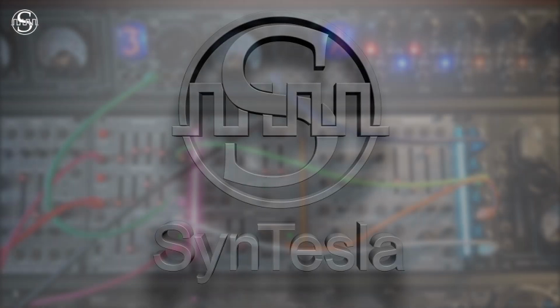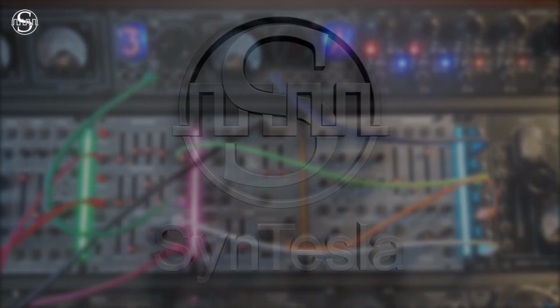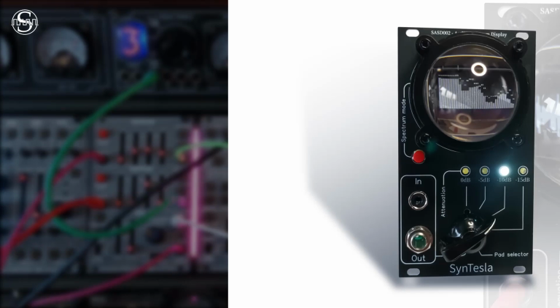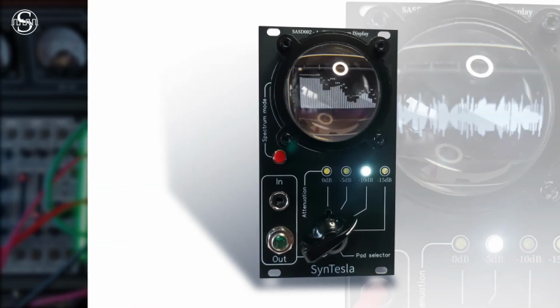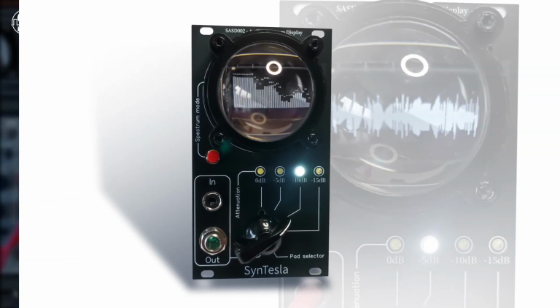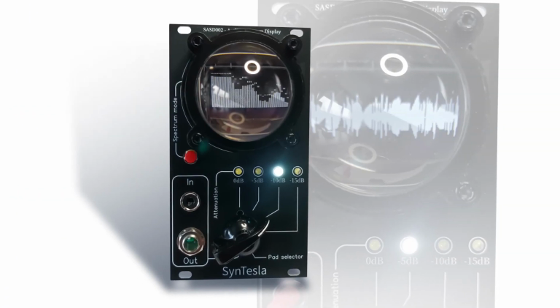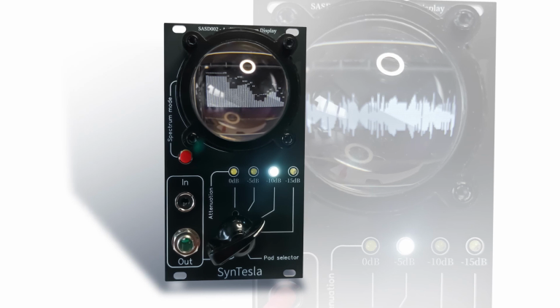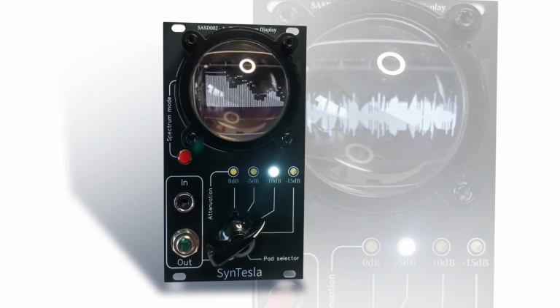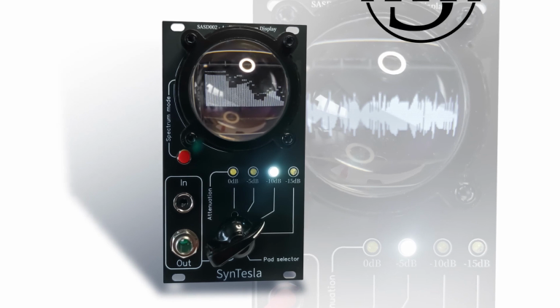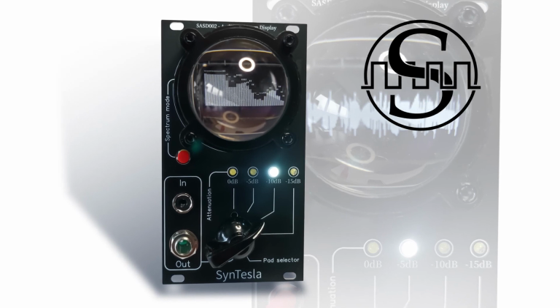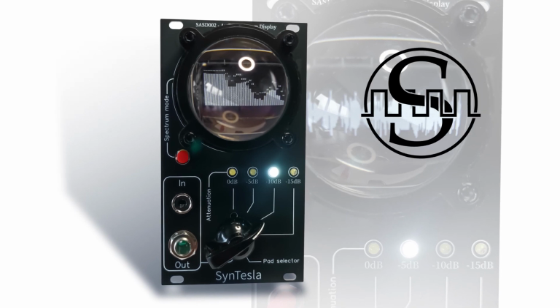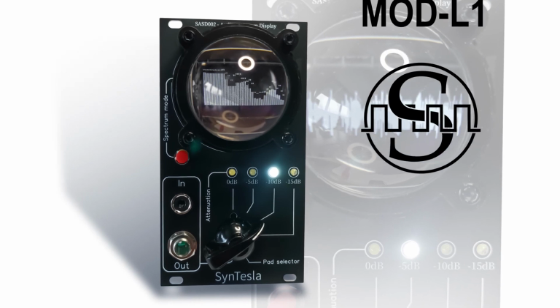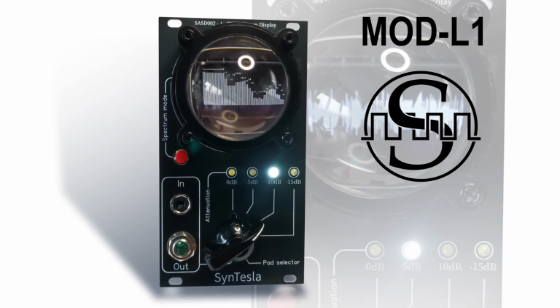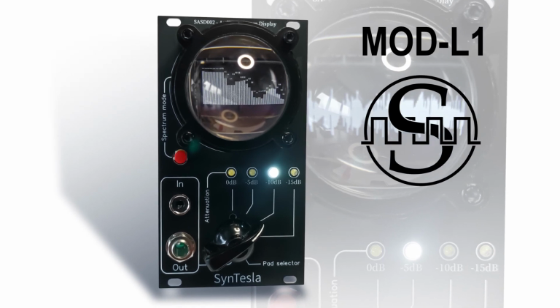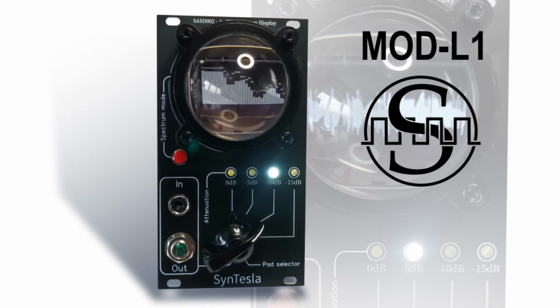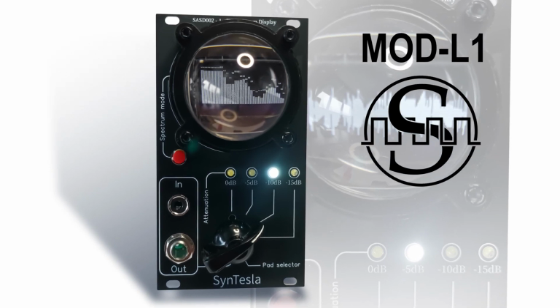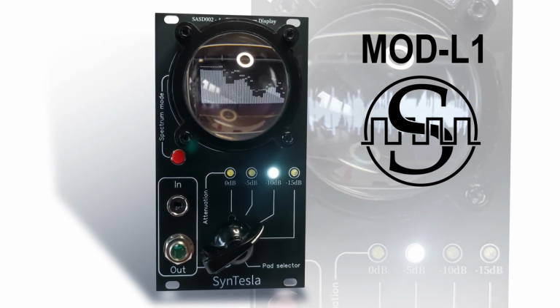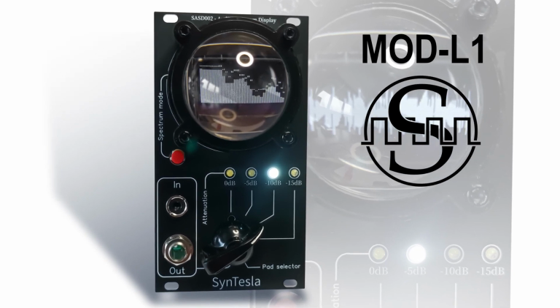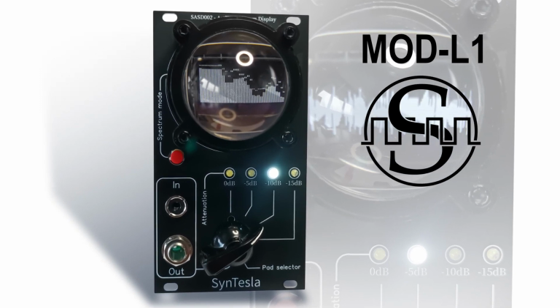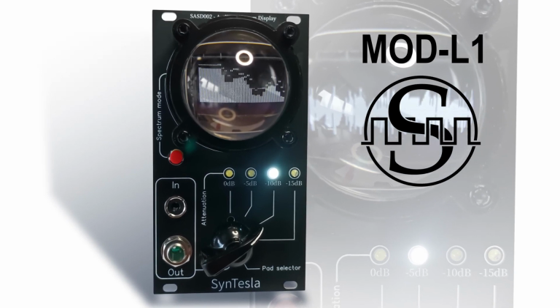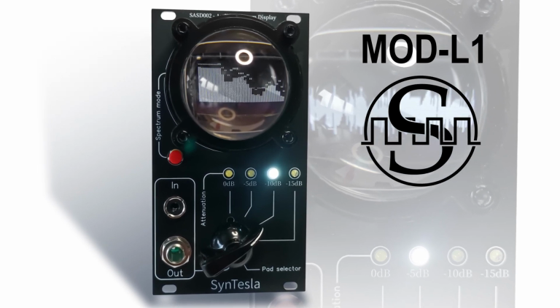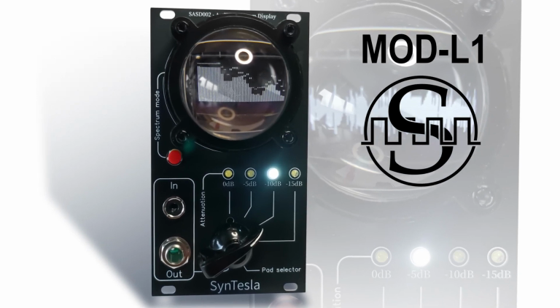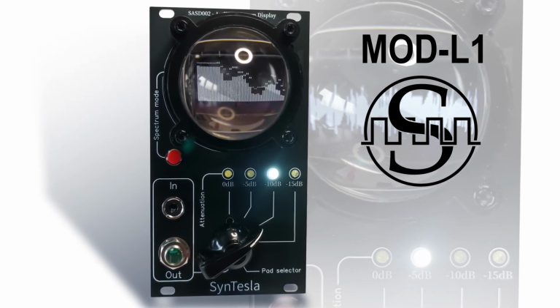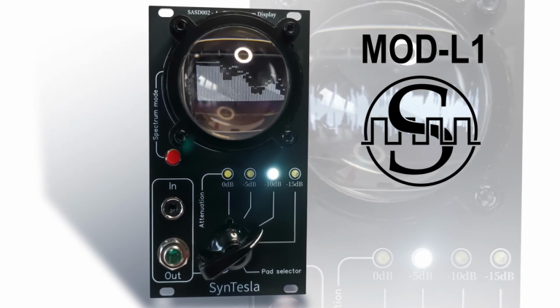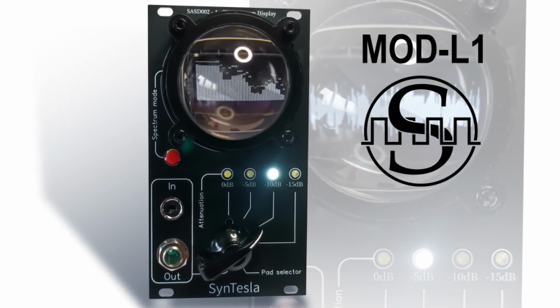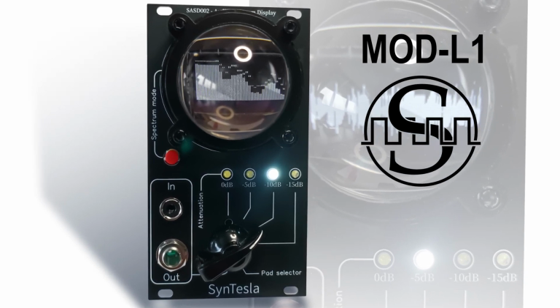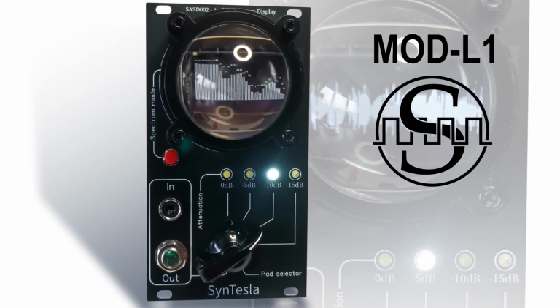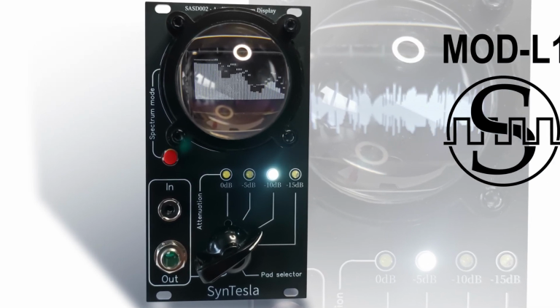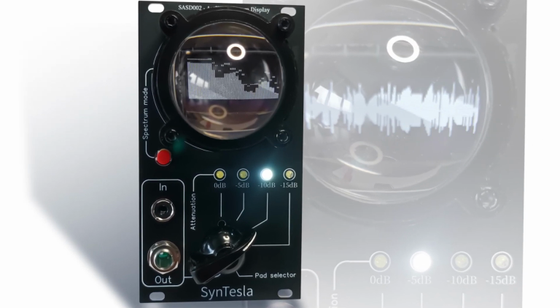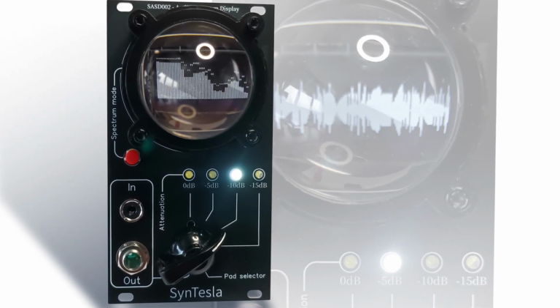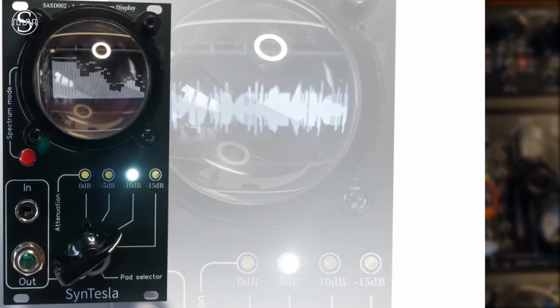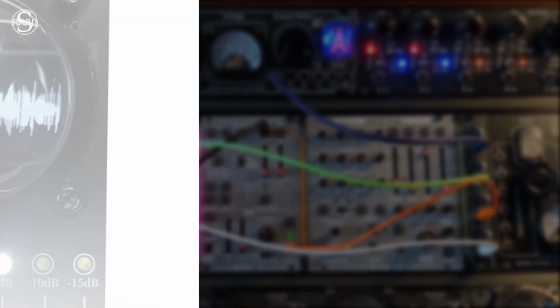The Synthesla Mod L1 module is a Eurorack level-to-line converter with spectrum analyzer and attenuation pad selector.